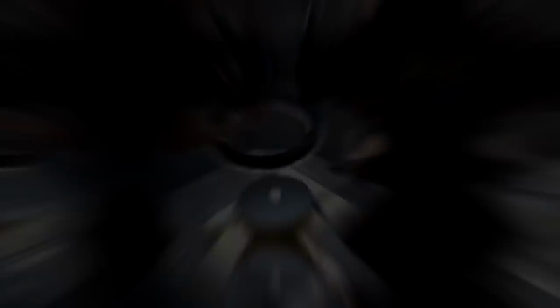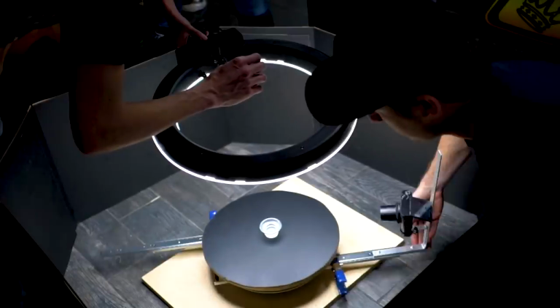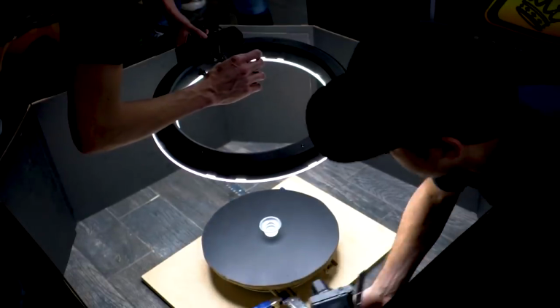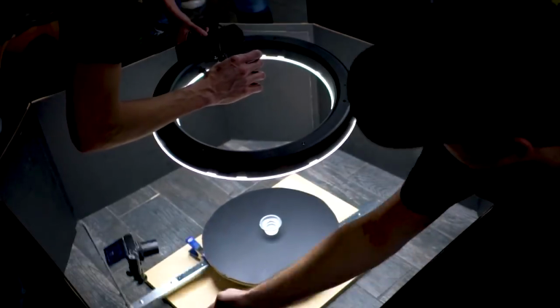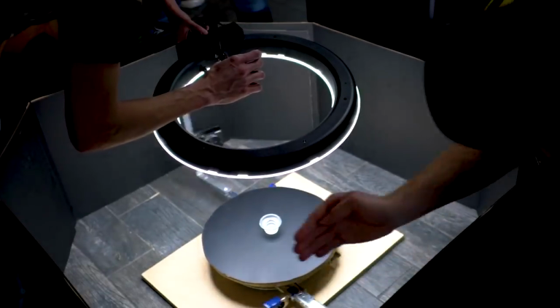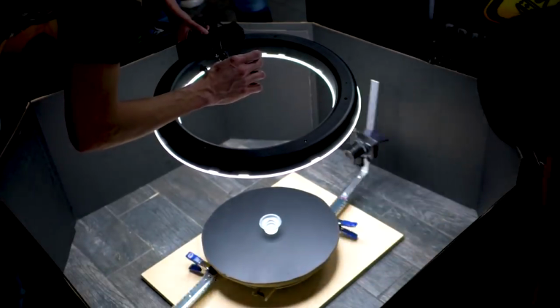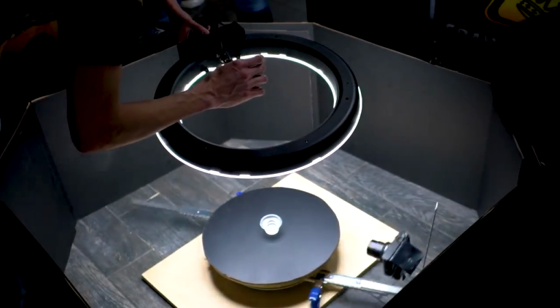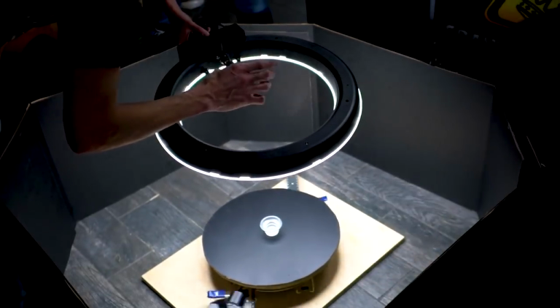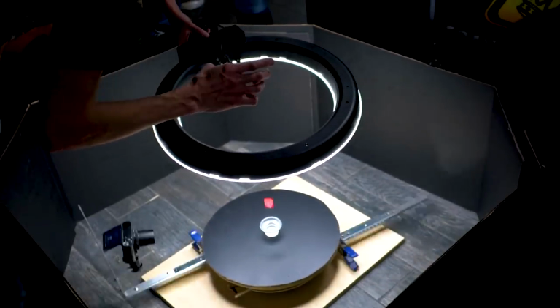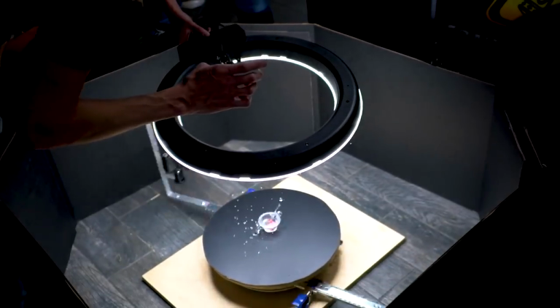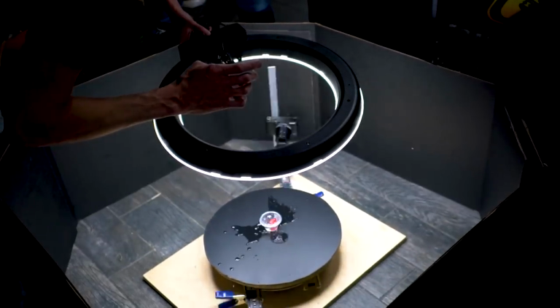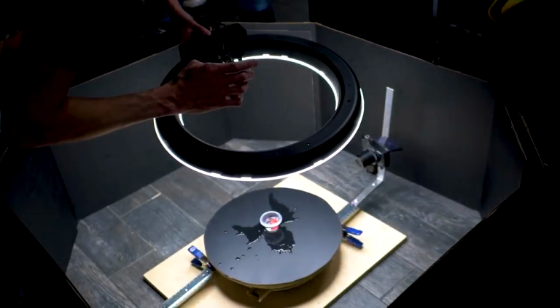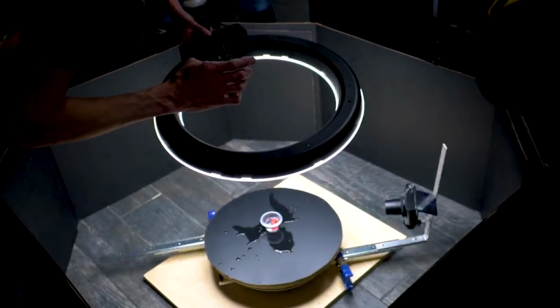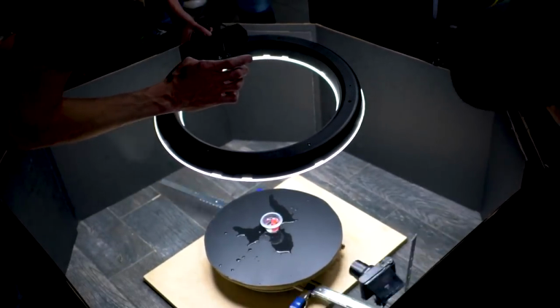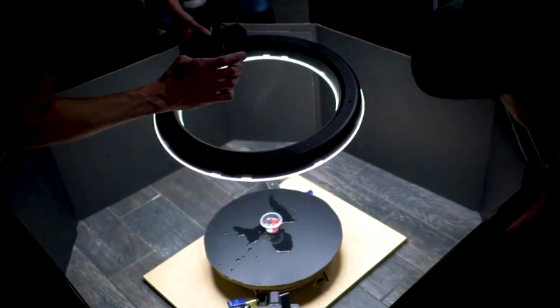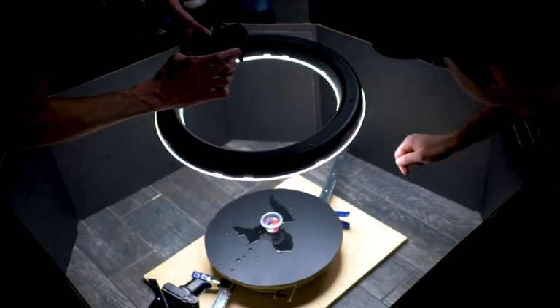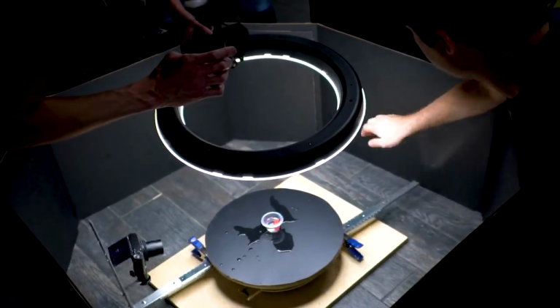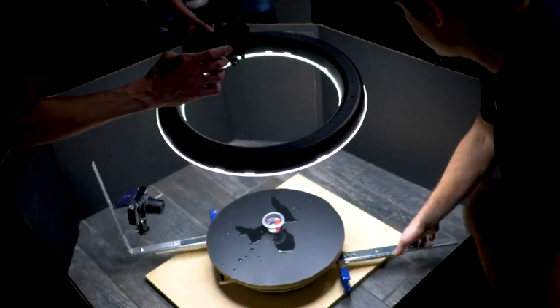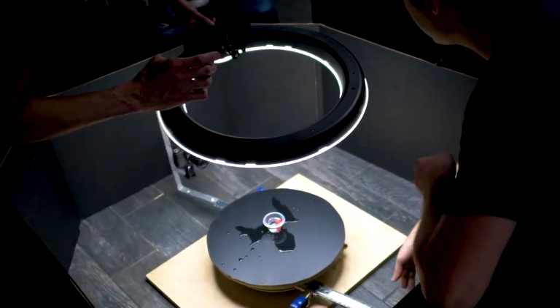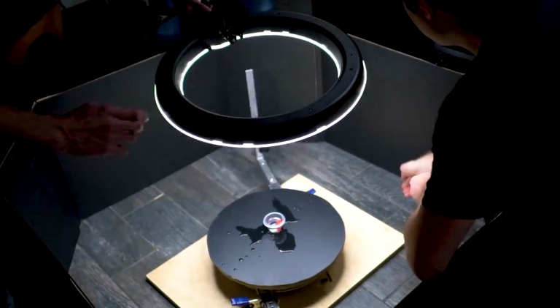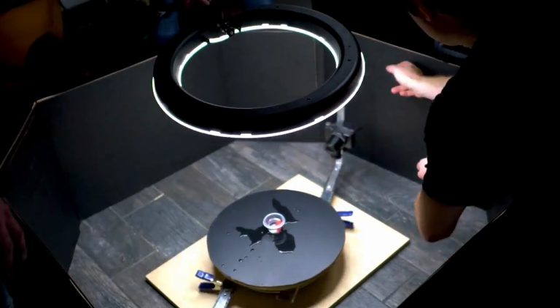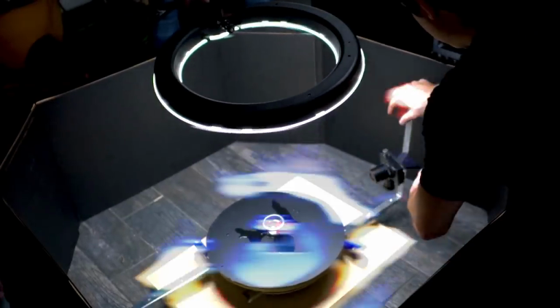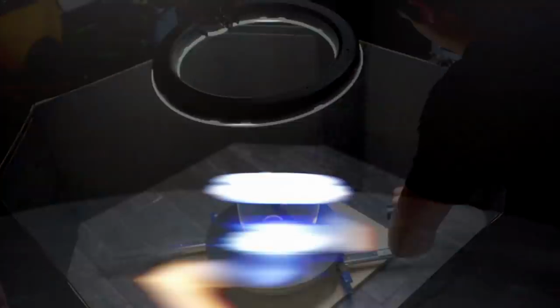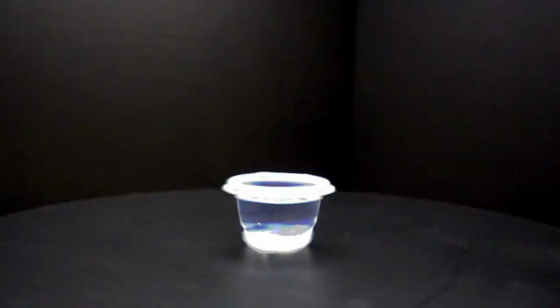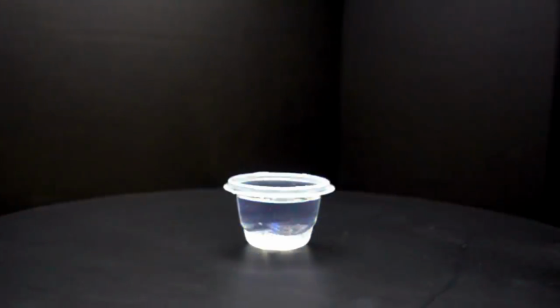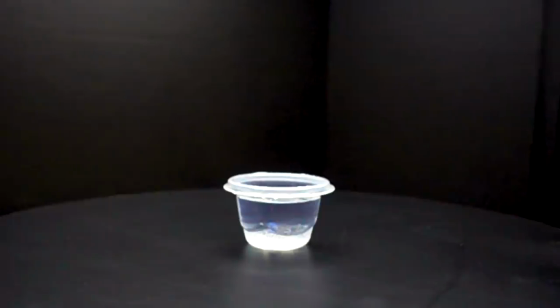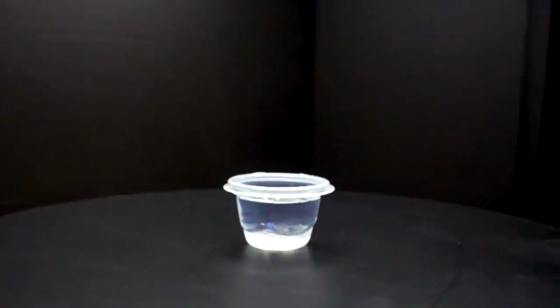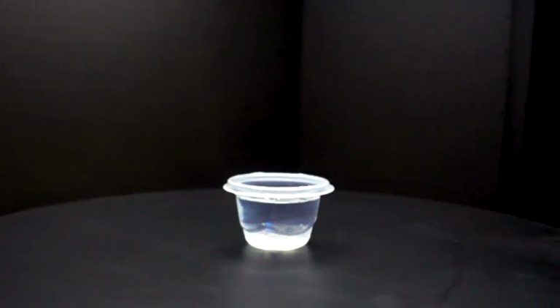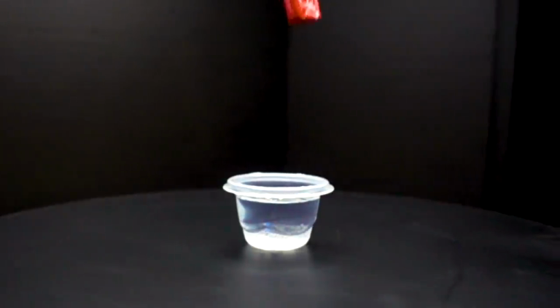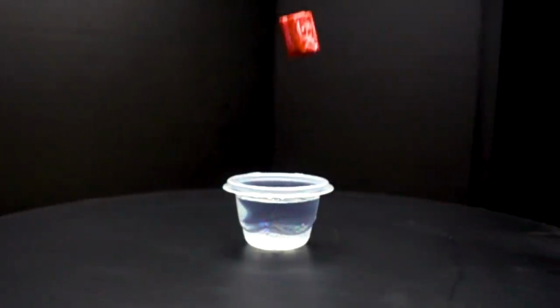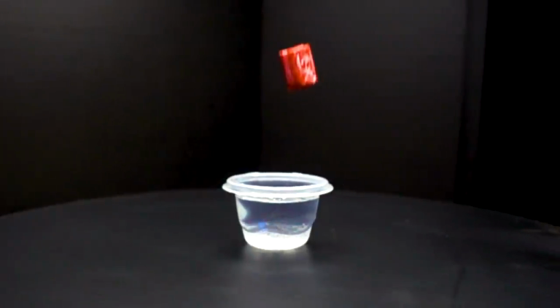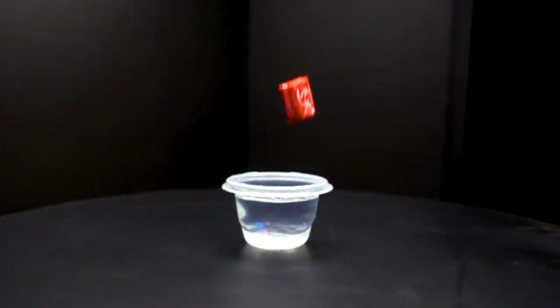In today's video we're going to show you how we built a DIY rotating camera rig and some of the cool shots we've been able to get with it.